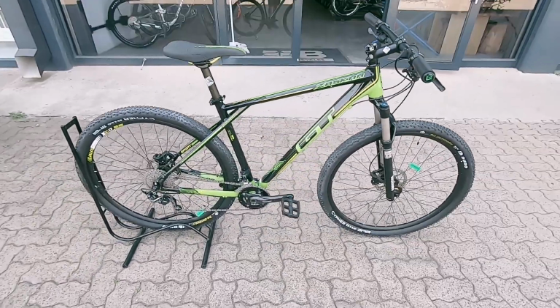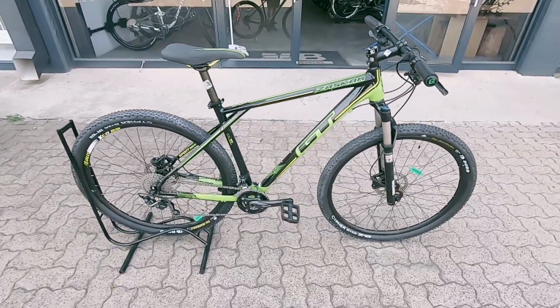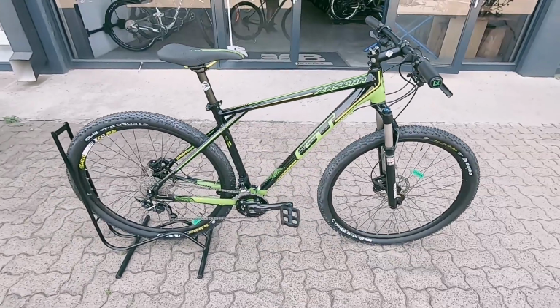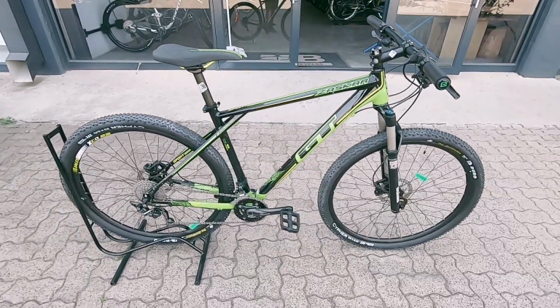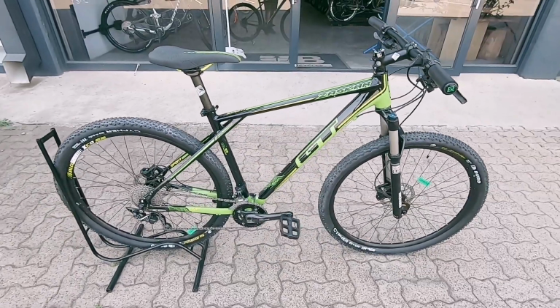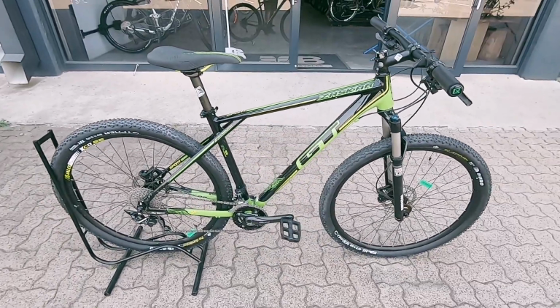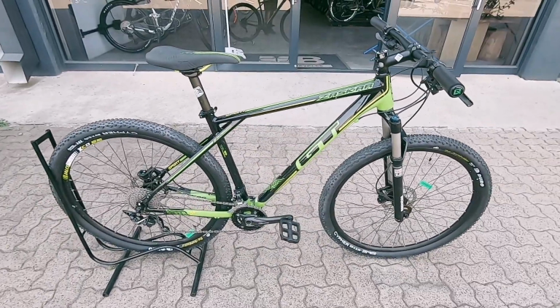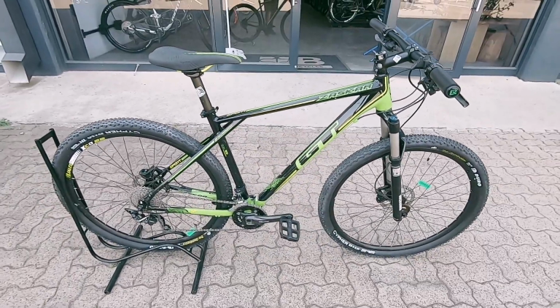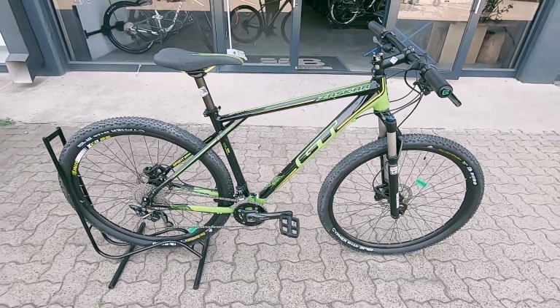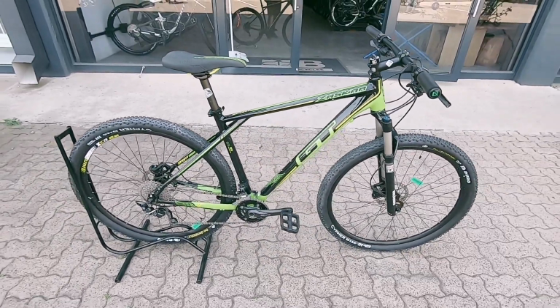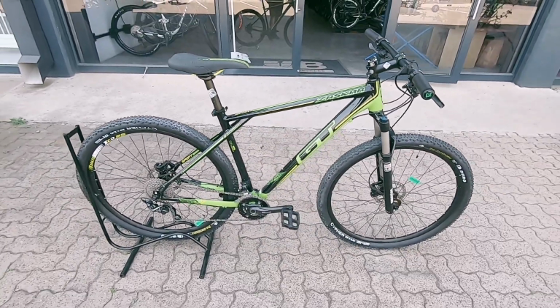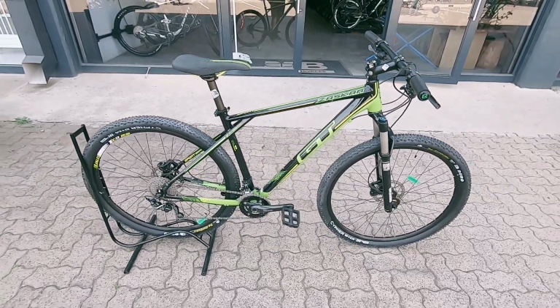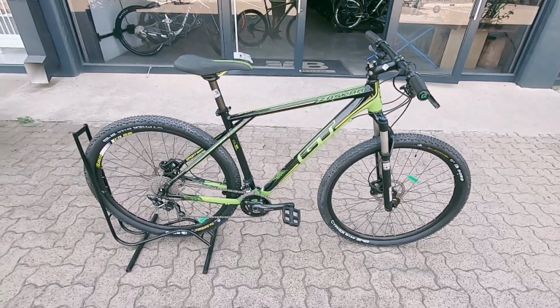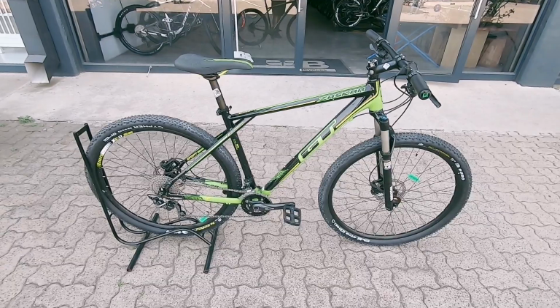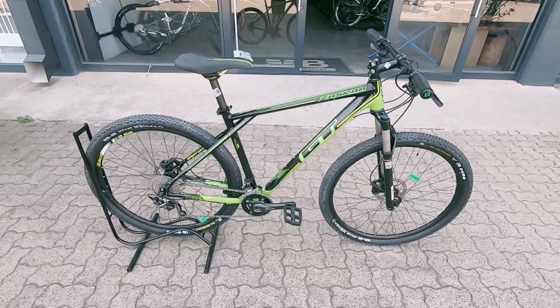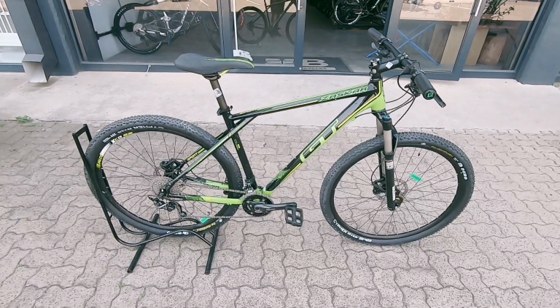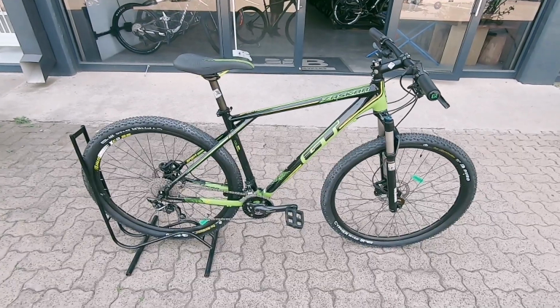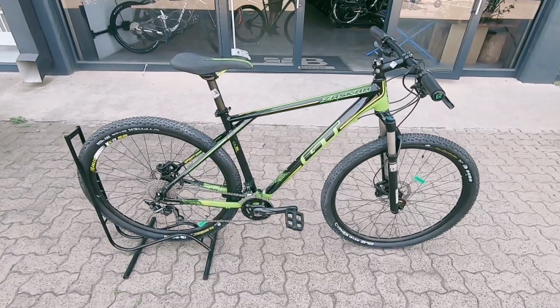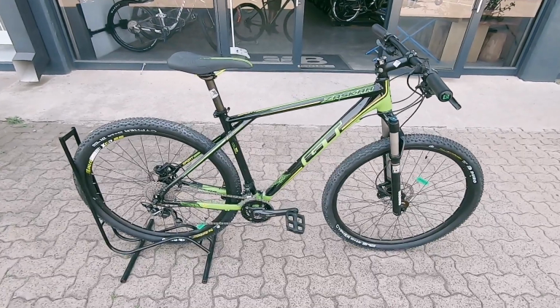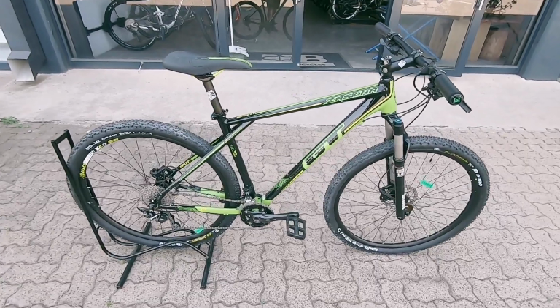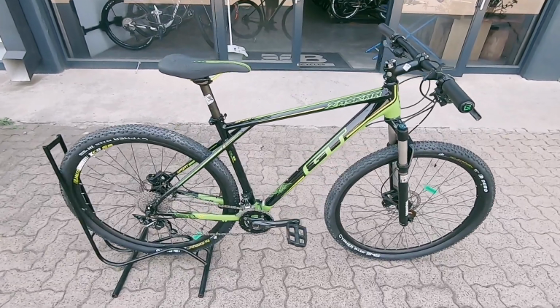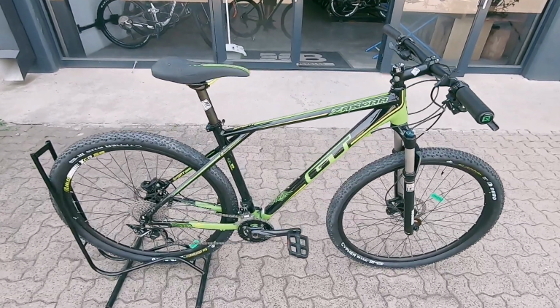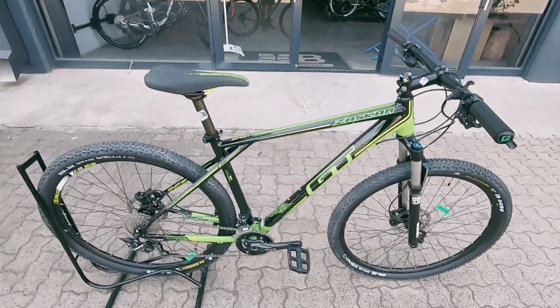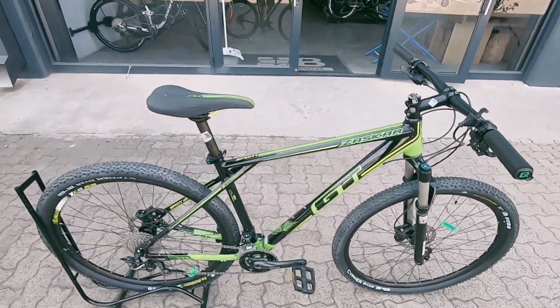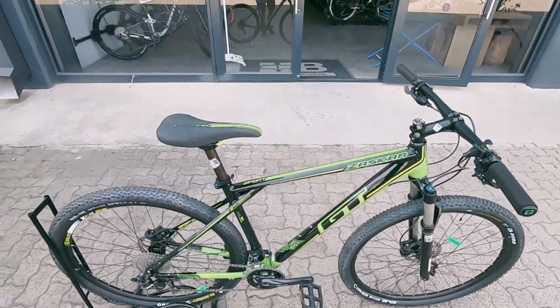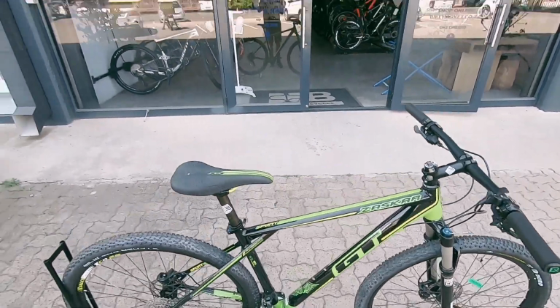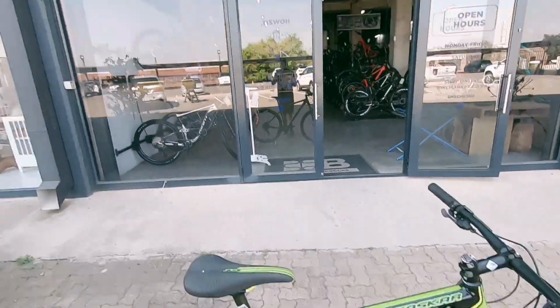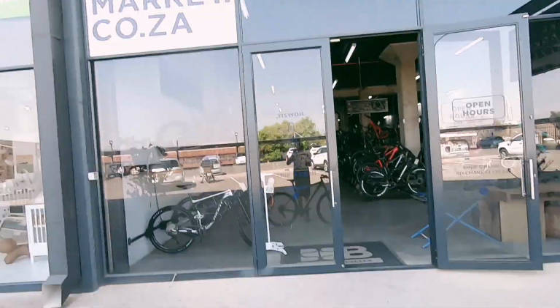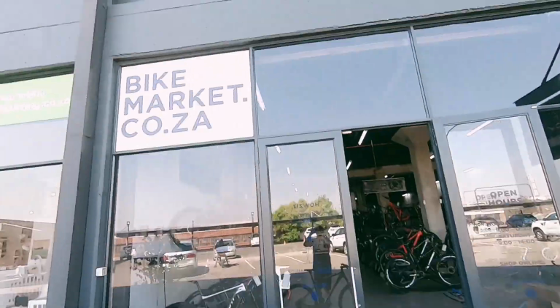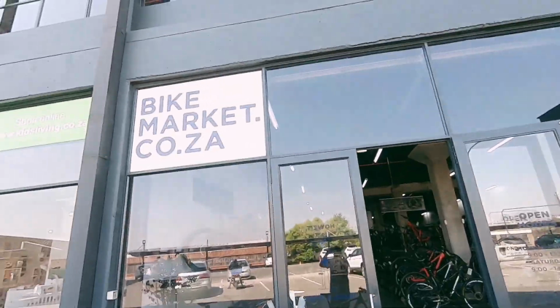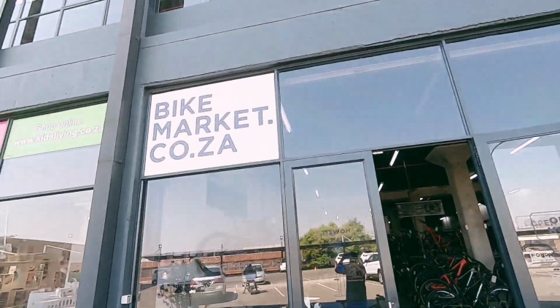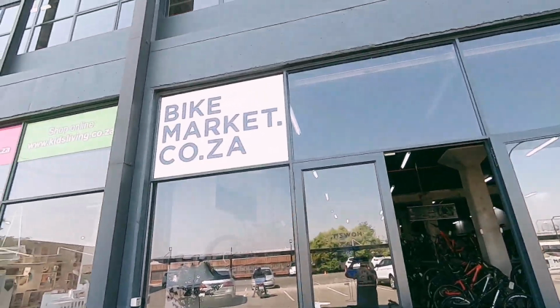A three-month frame warranty and one month on those components. A really nice little entry-level machine — this thing is clean.